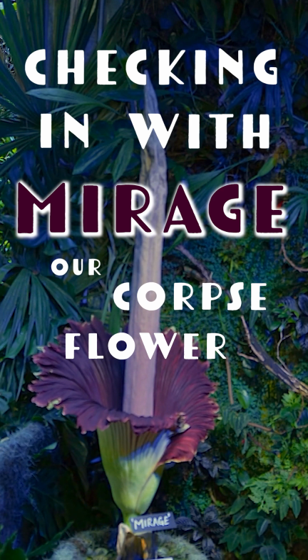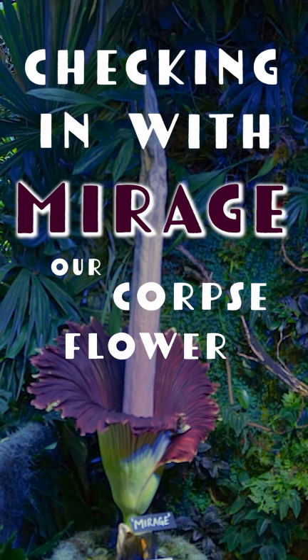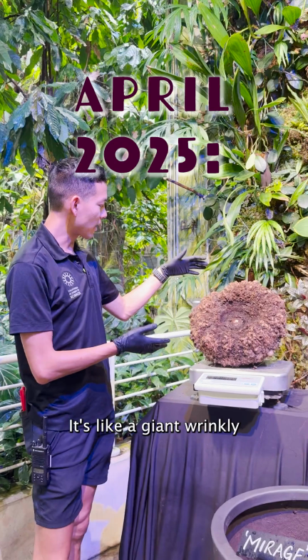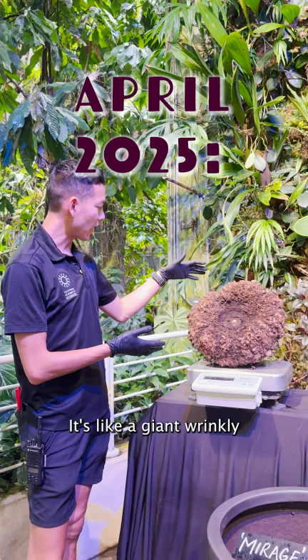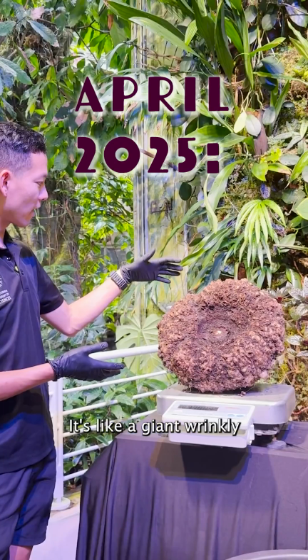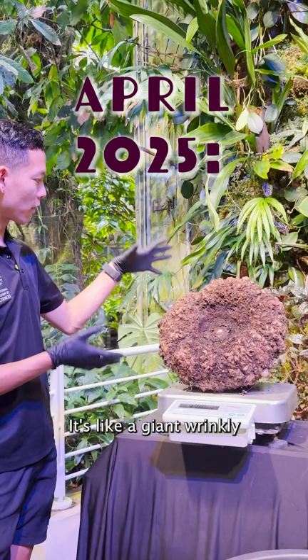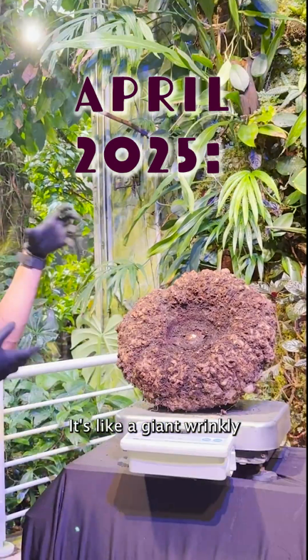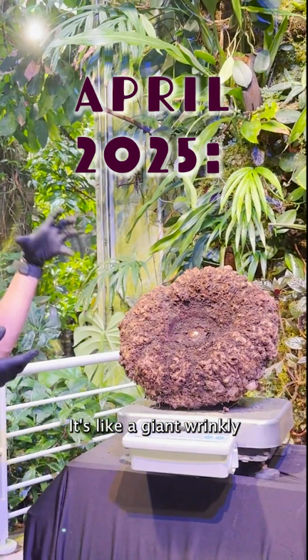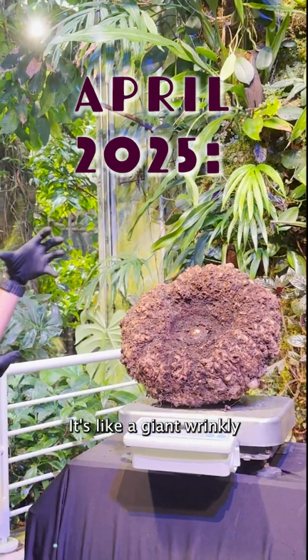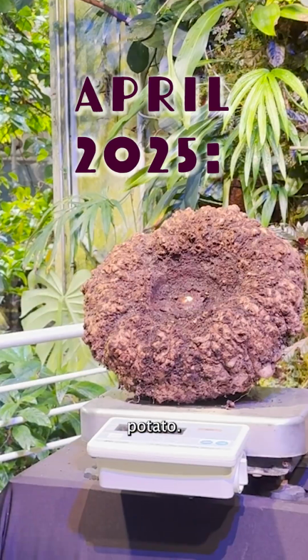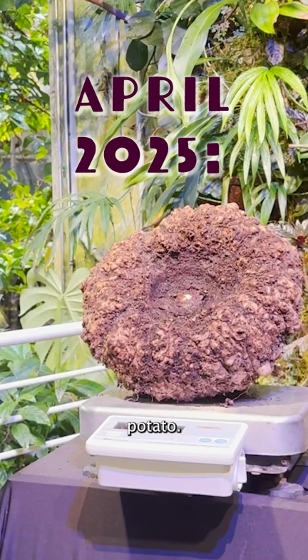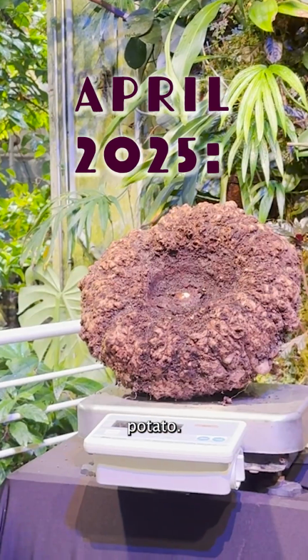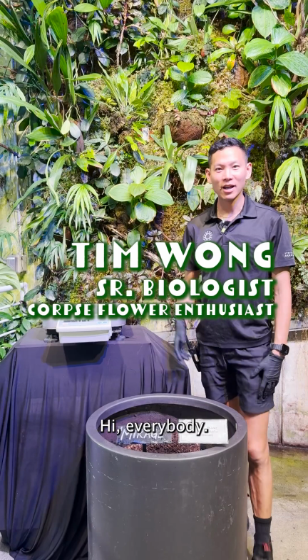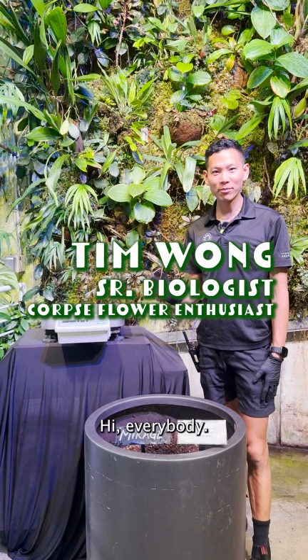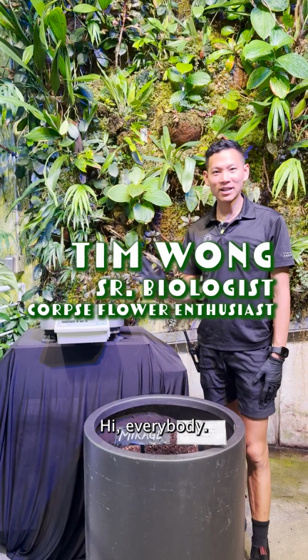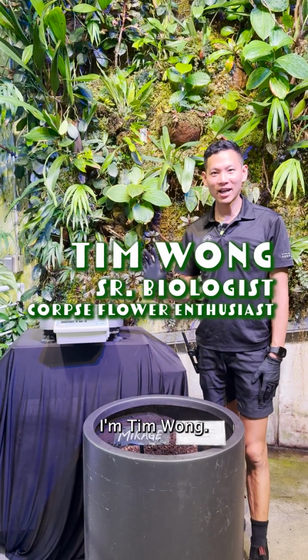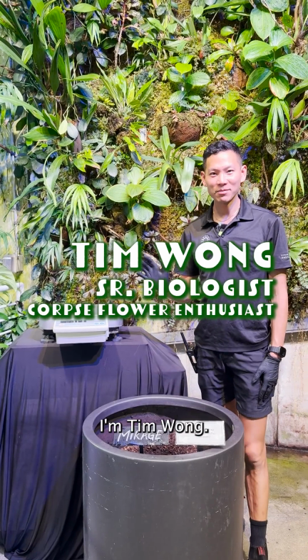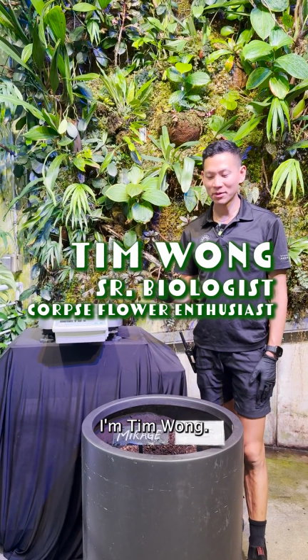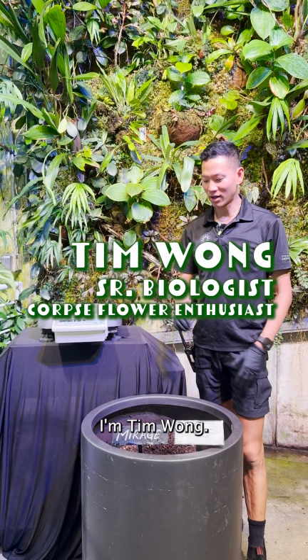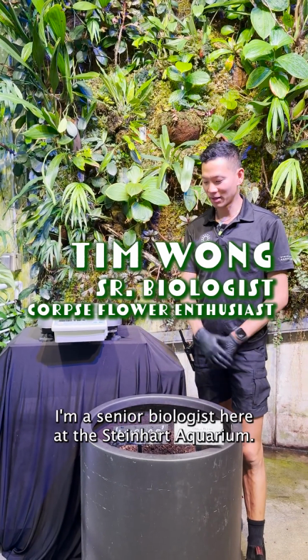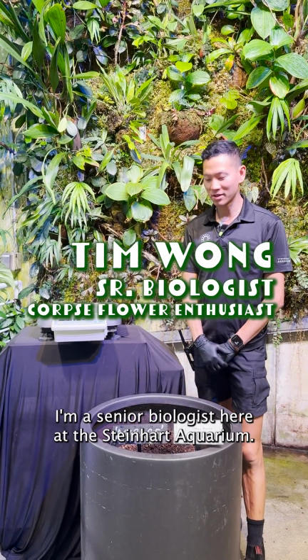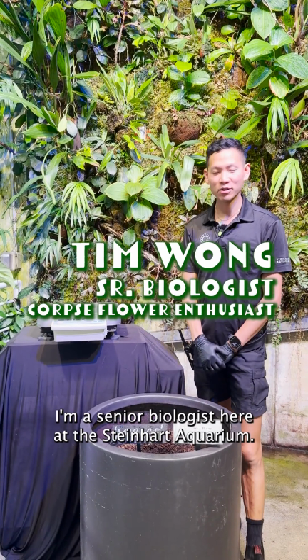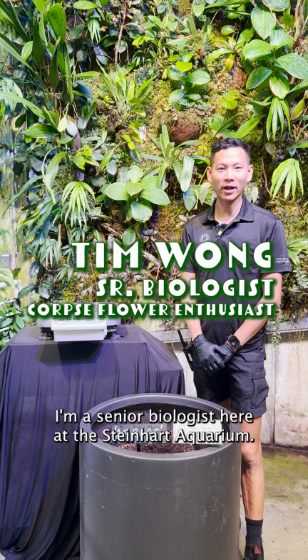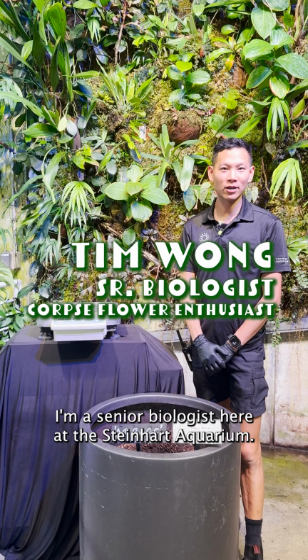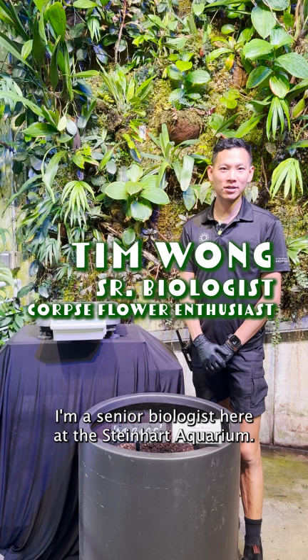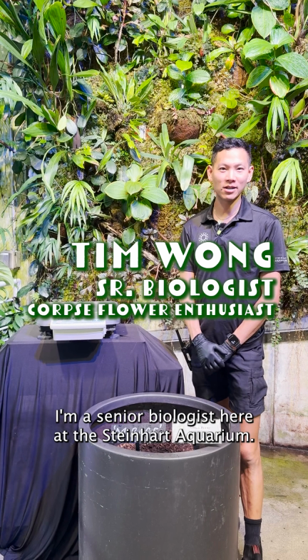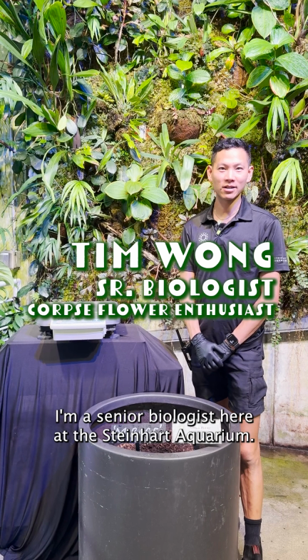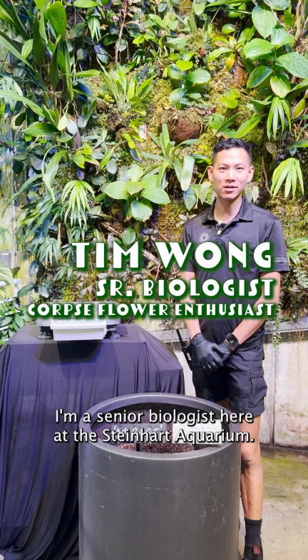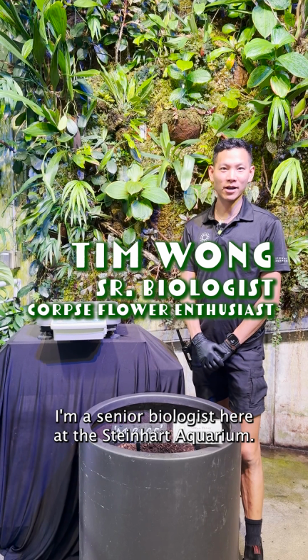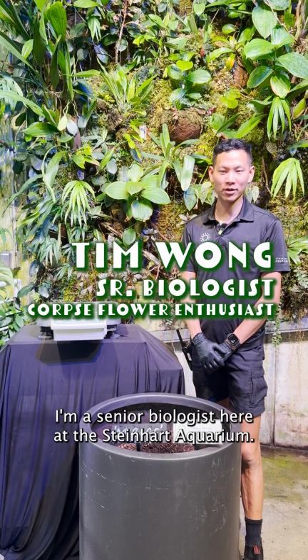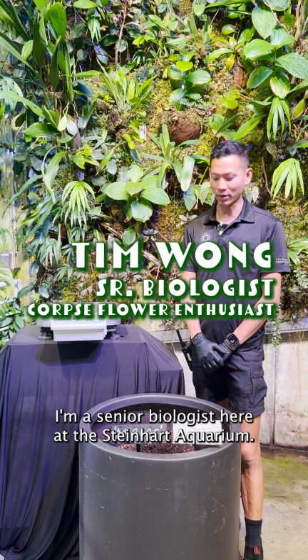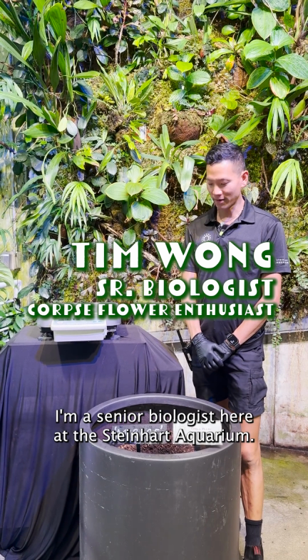It's like a giant wrinkly potato. Hi everybody, I'm Tim Wong. I'm a senior biologist here at the Steinhardt Aquarium.